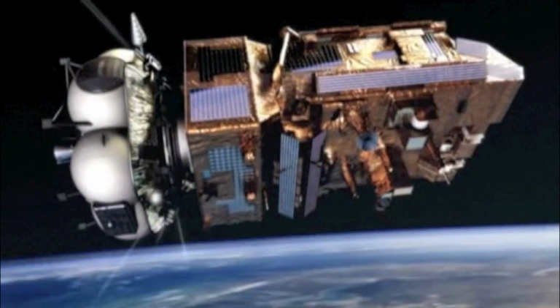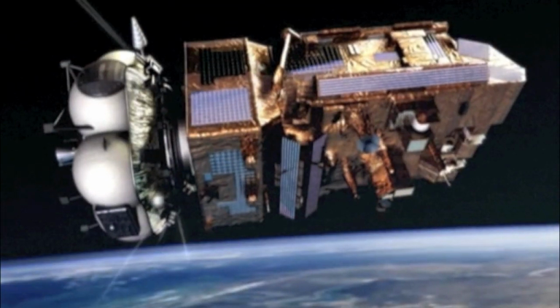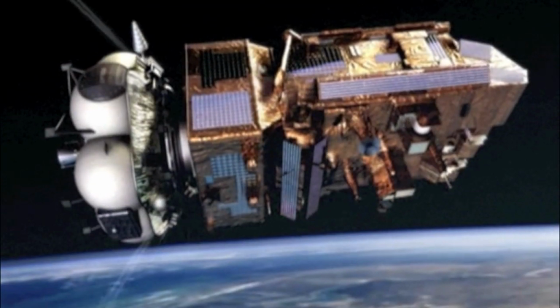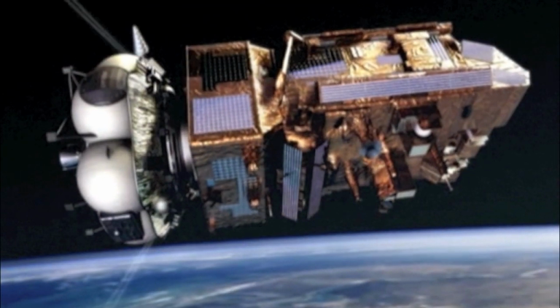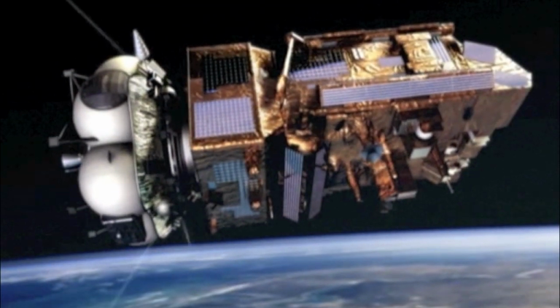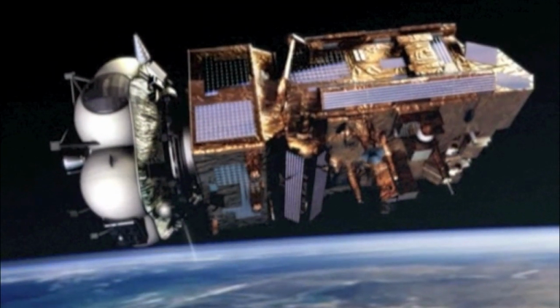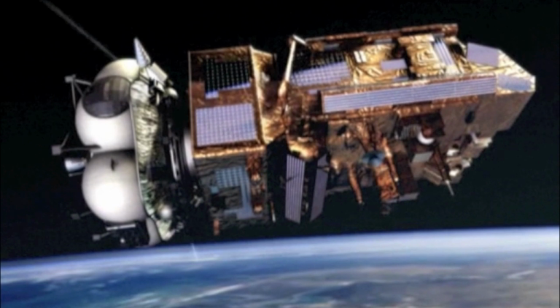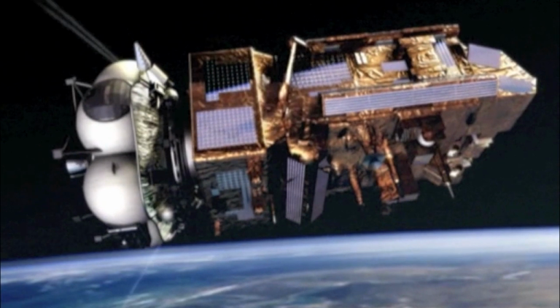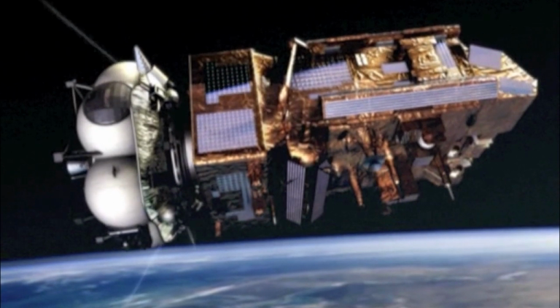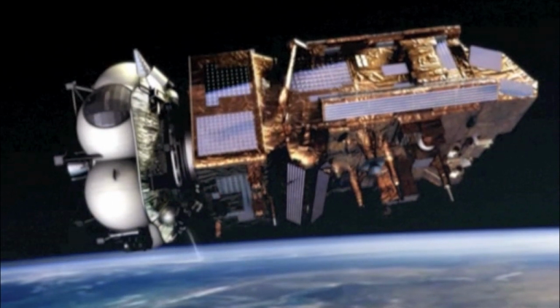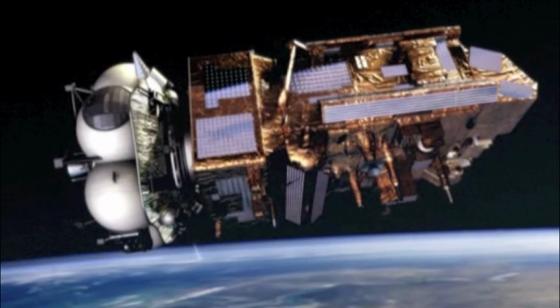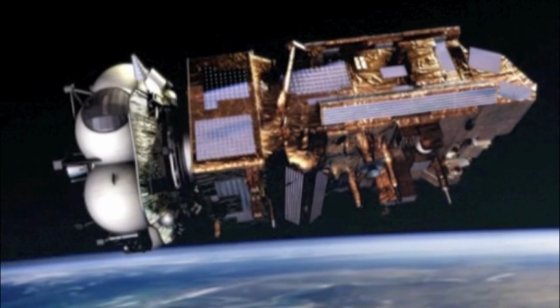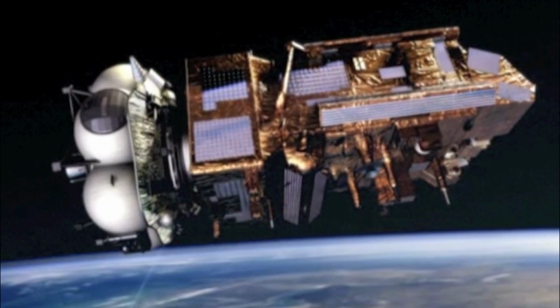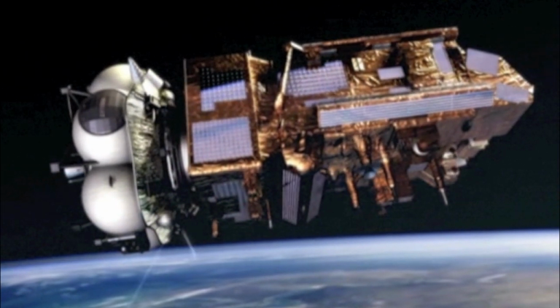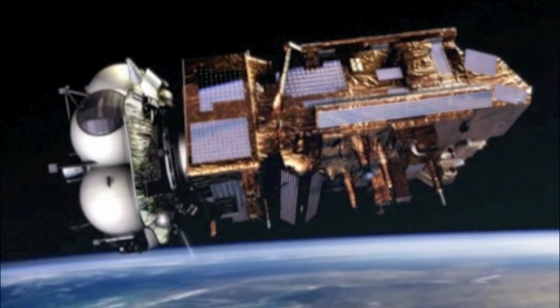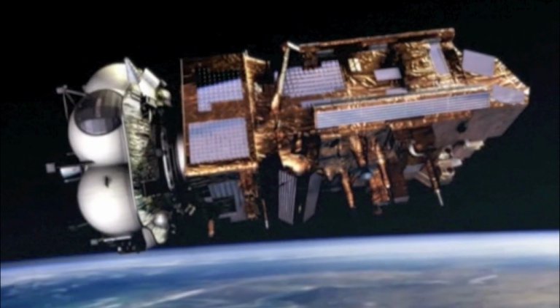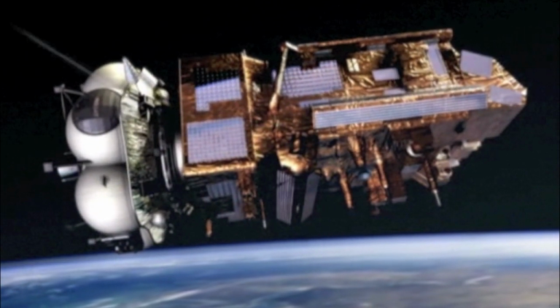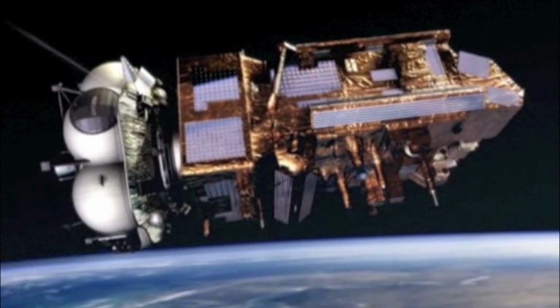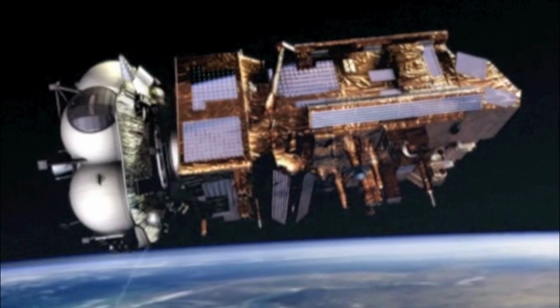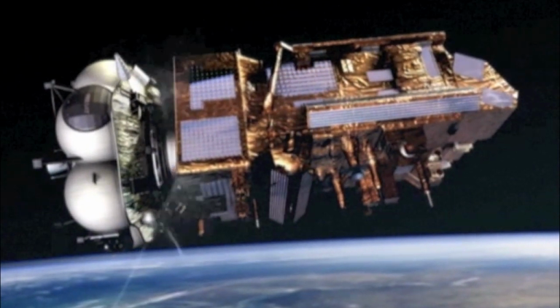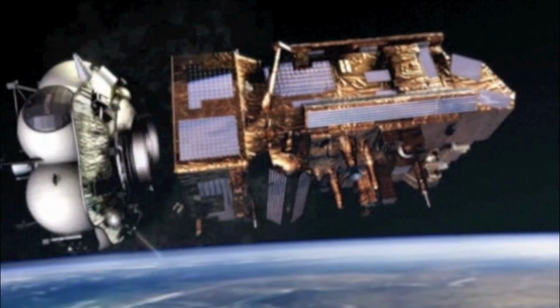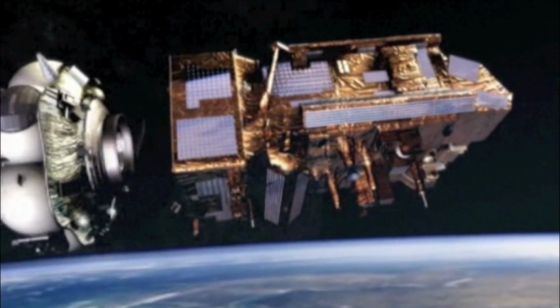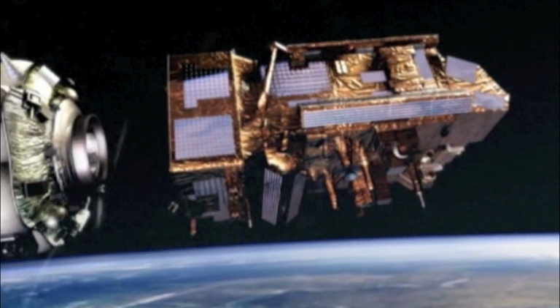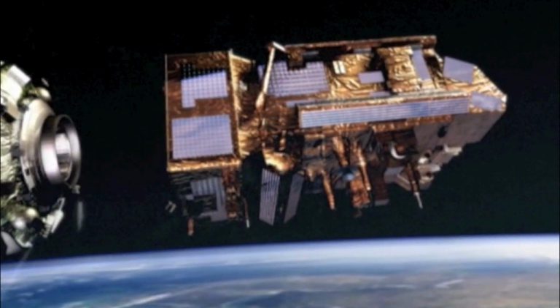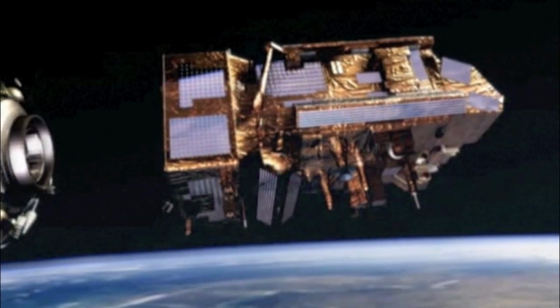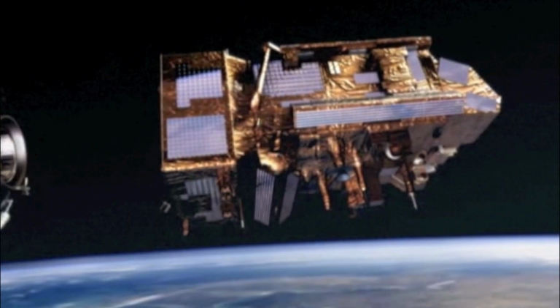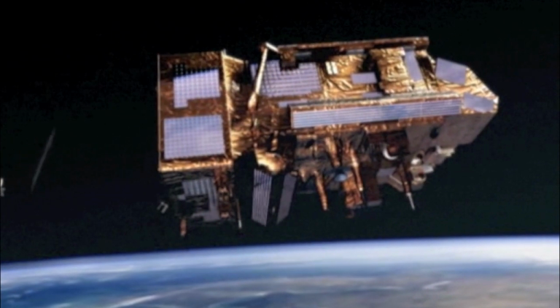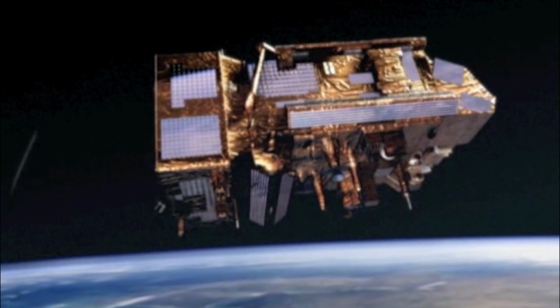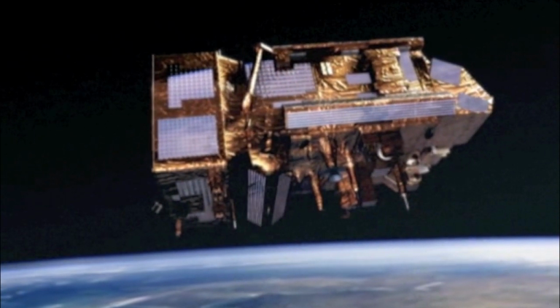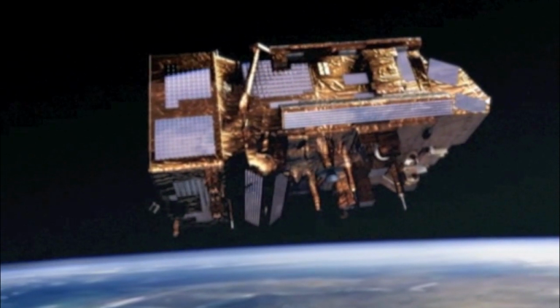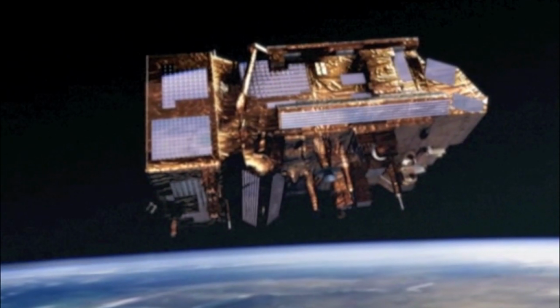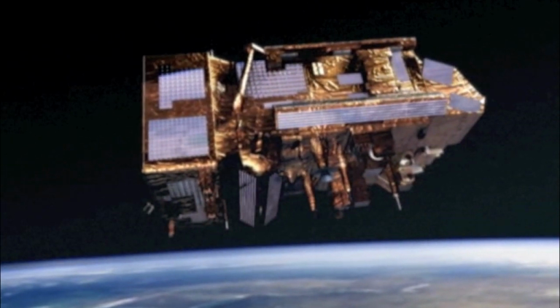At an altitude of 800 km, the Fregat upper stage is released, leaving METOP in its polar orbit.